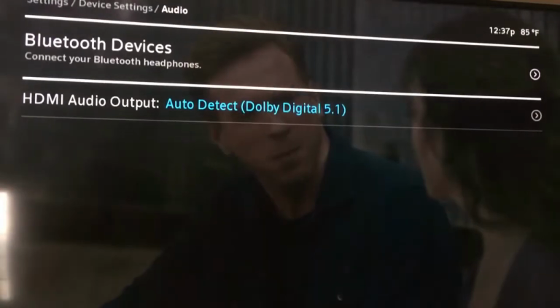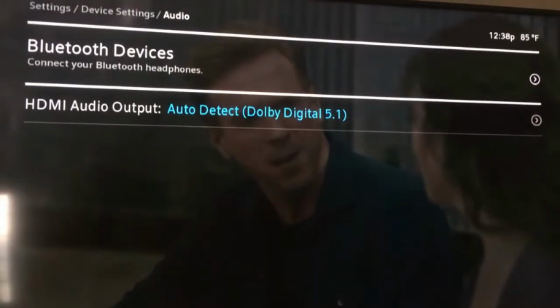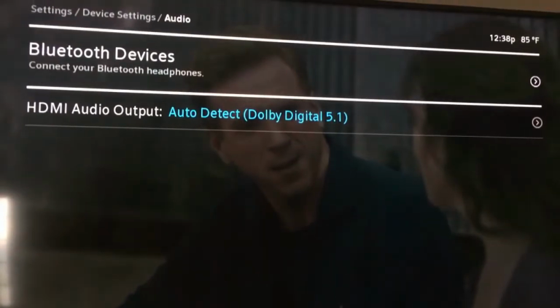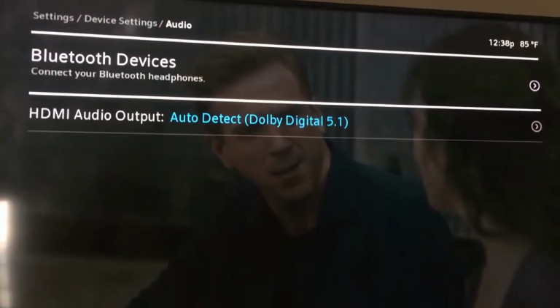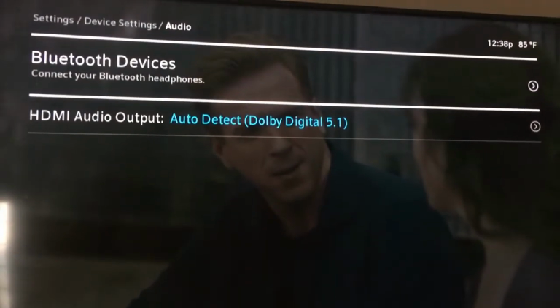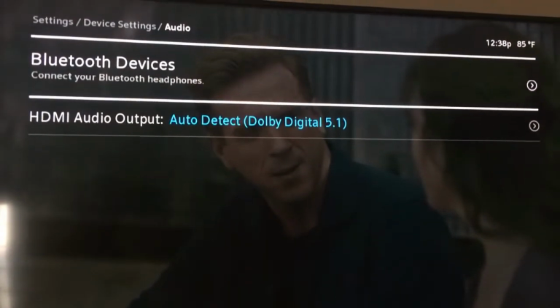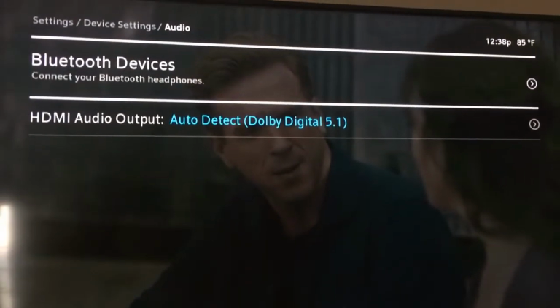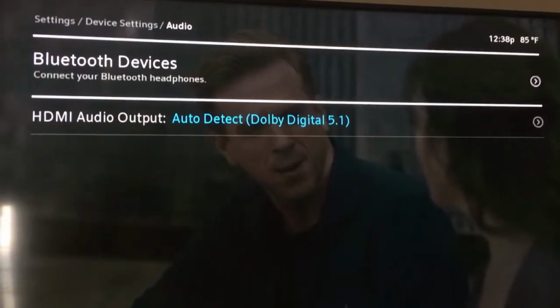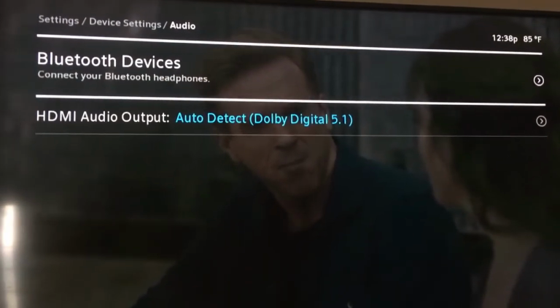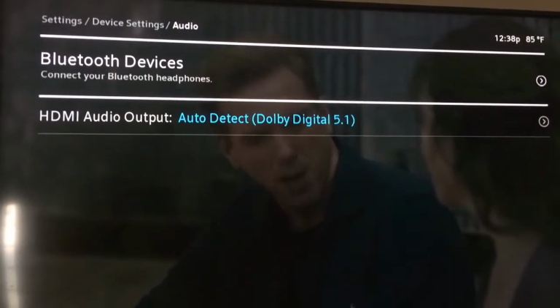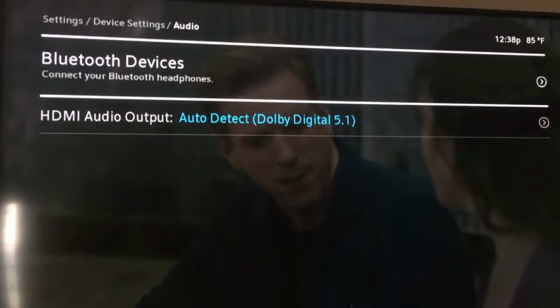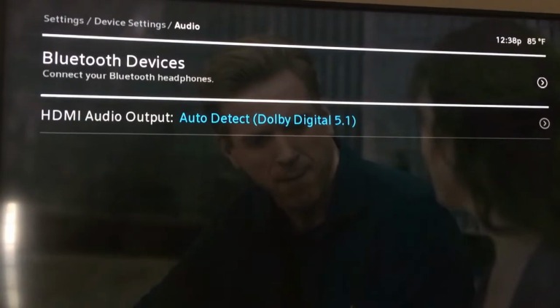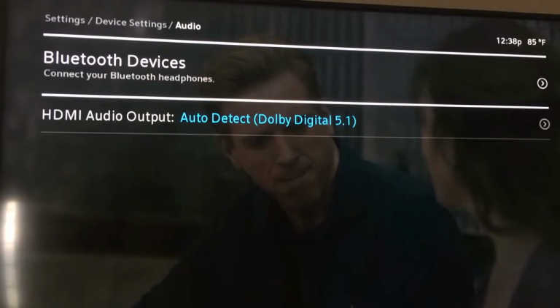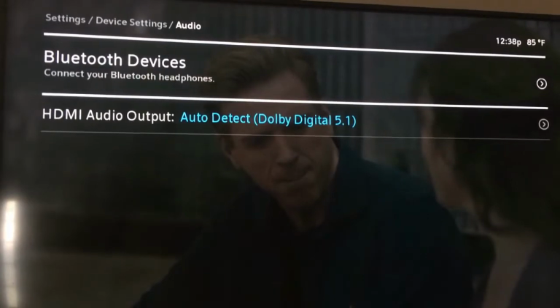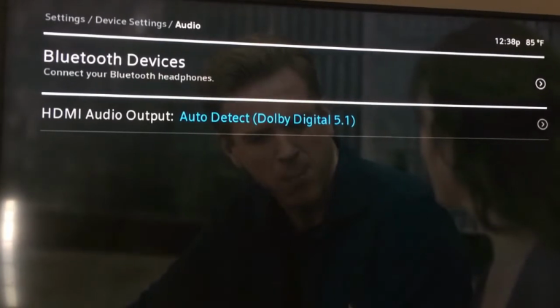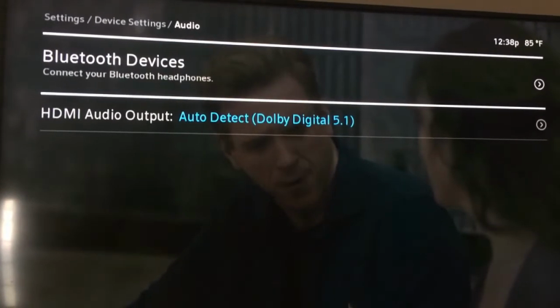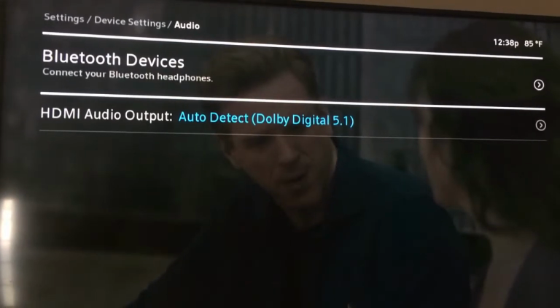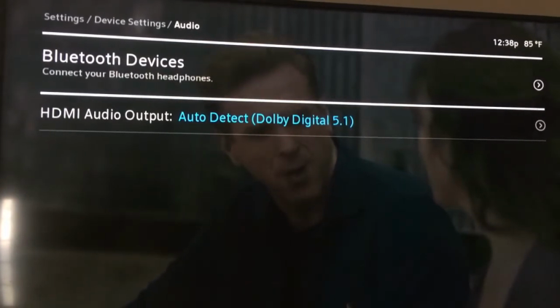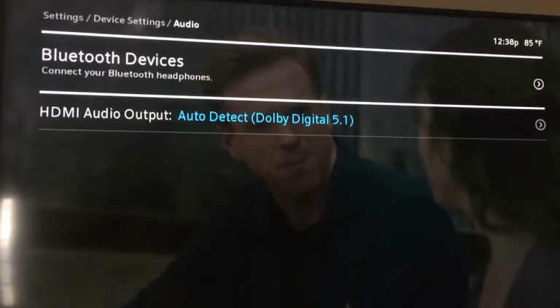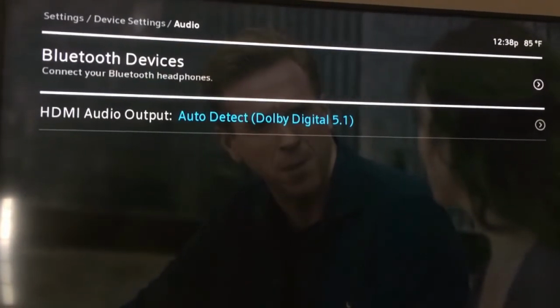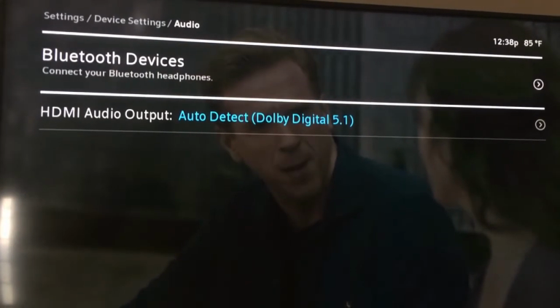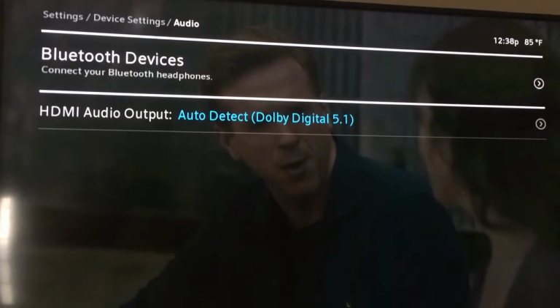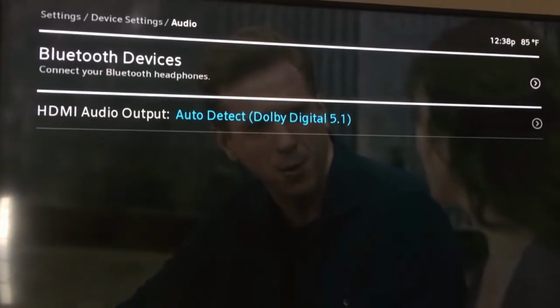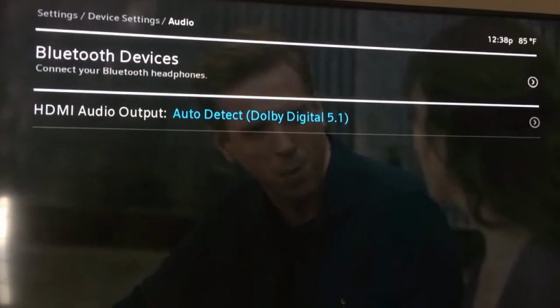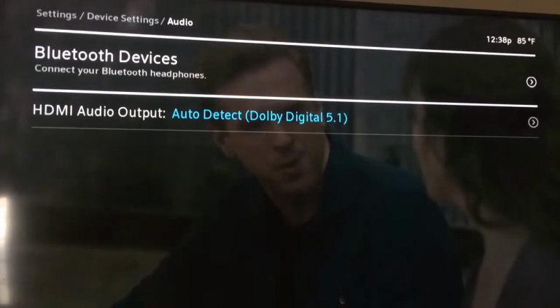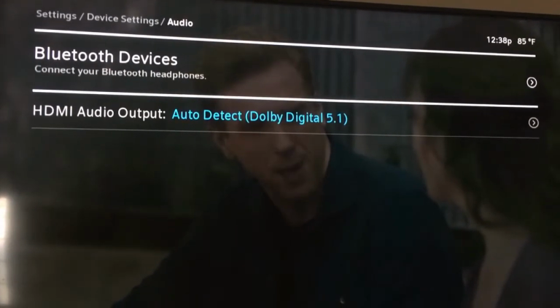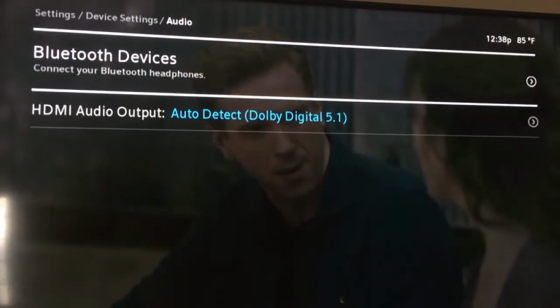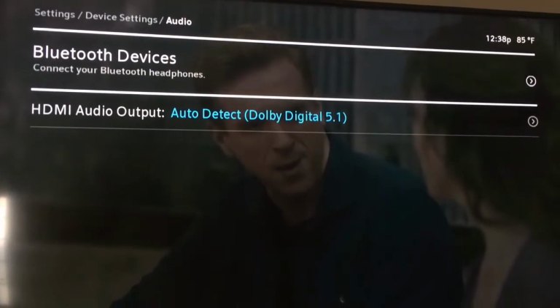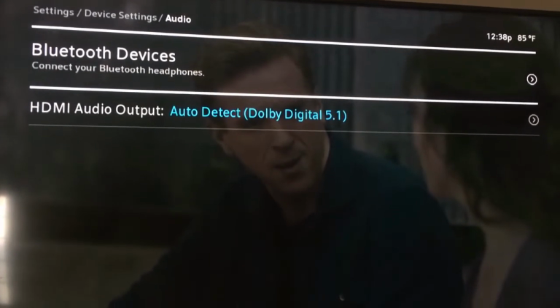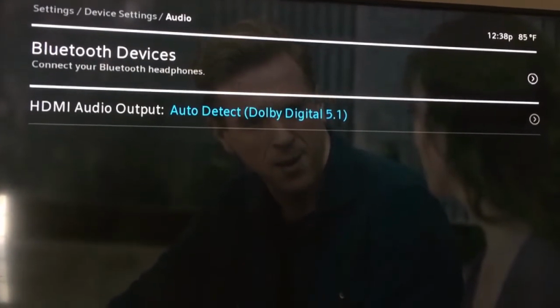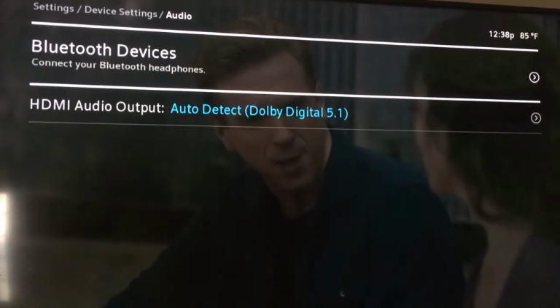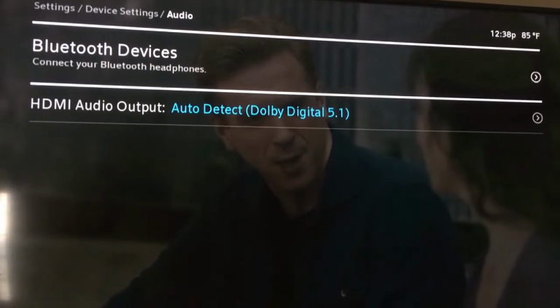Go down to where it says 'Audio,' hit OK on the remote, and then you'll see where it says 'Bluetooth Devices.'